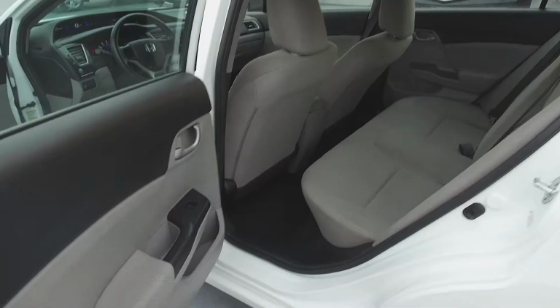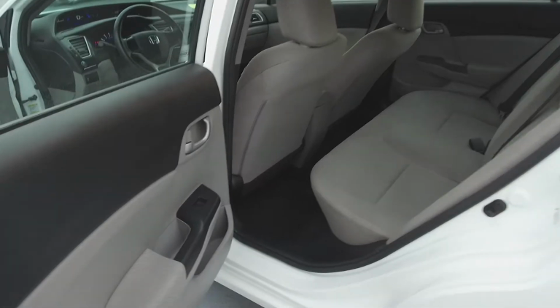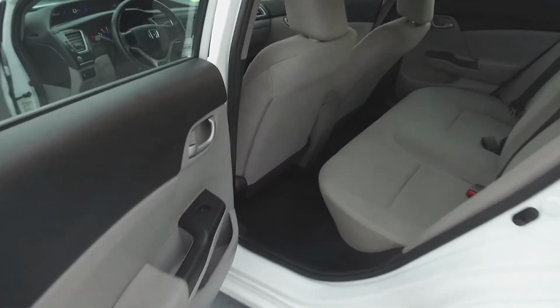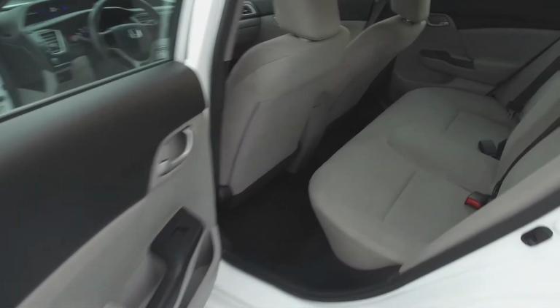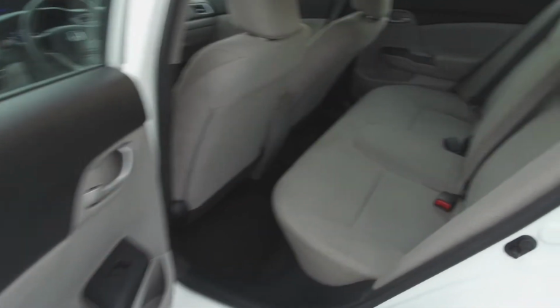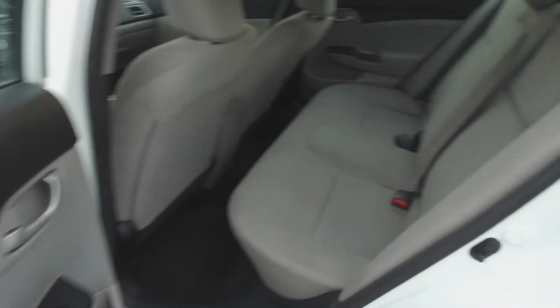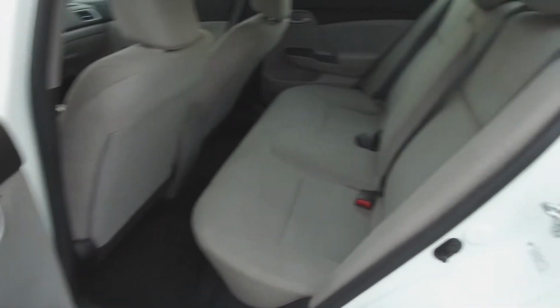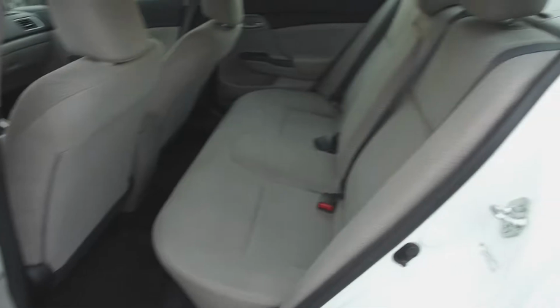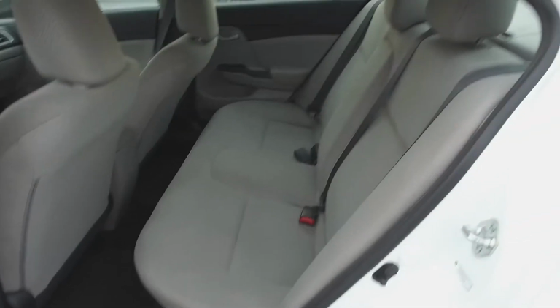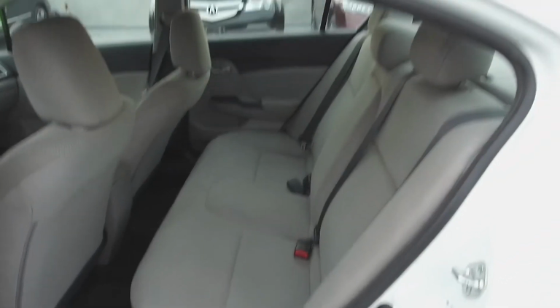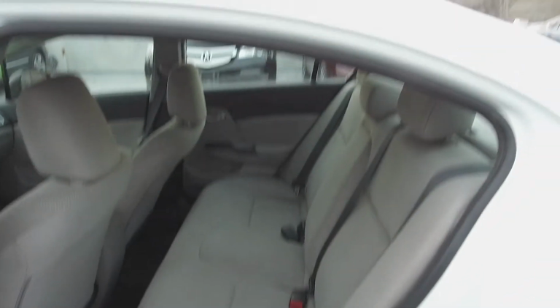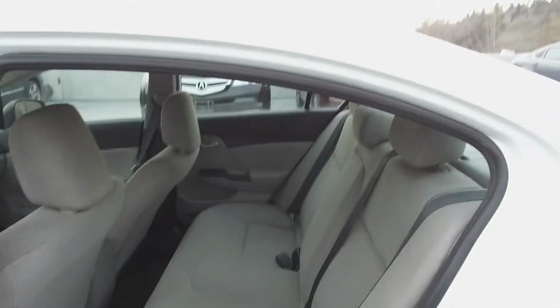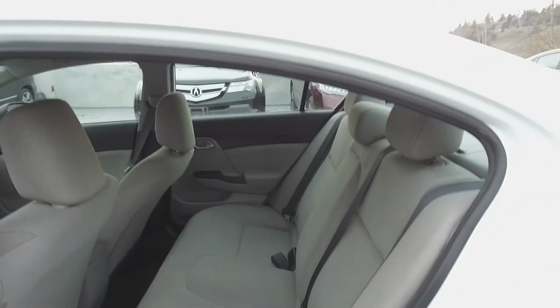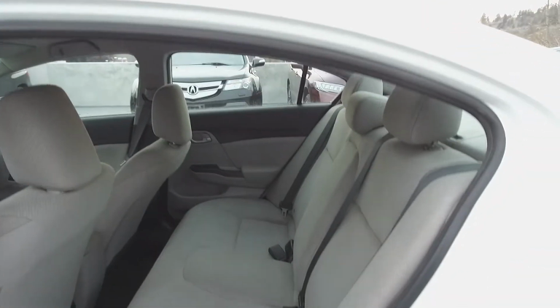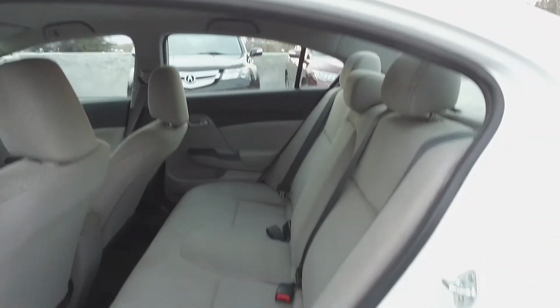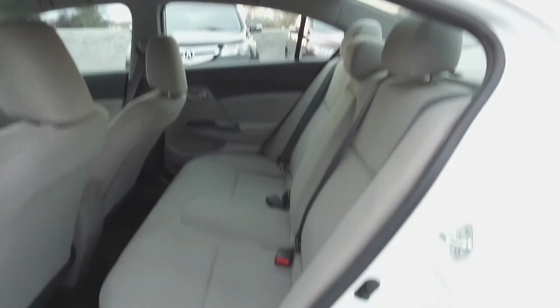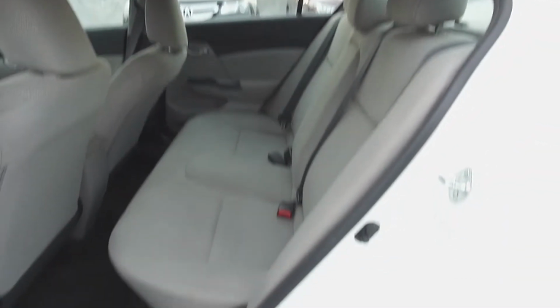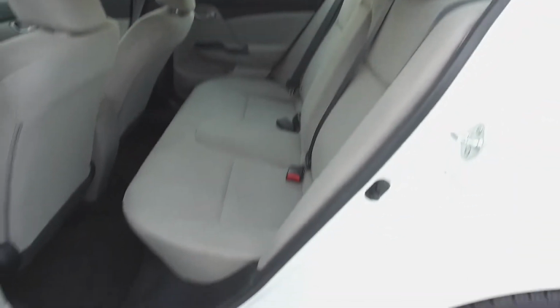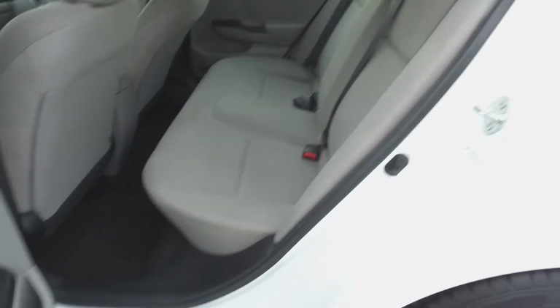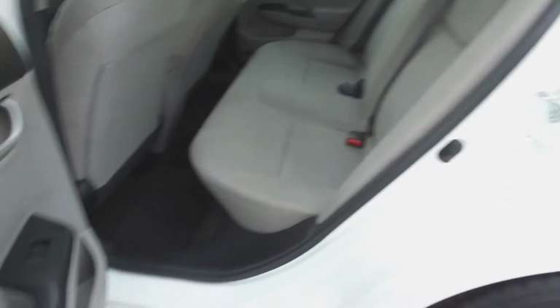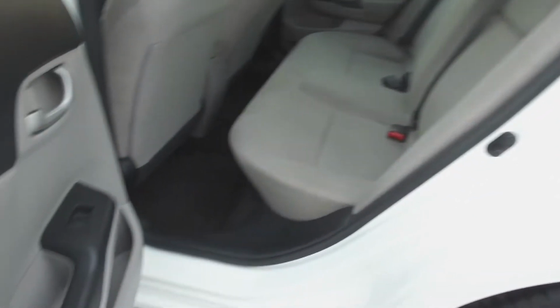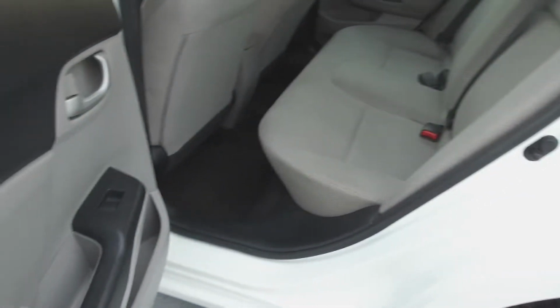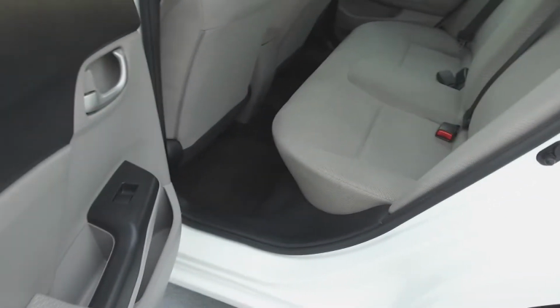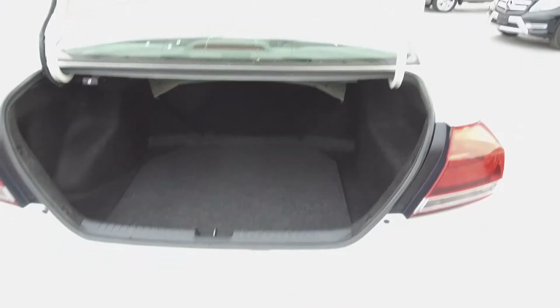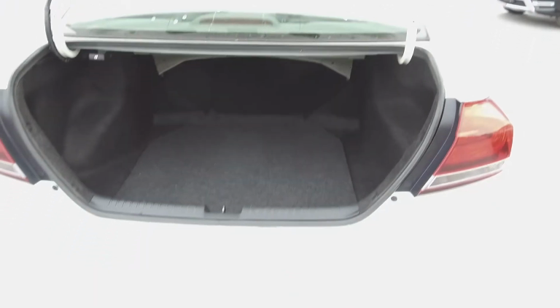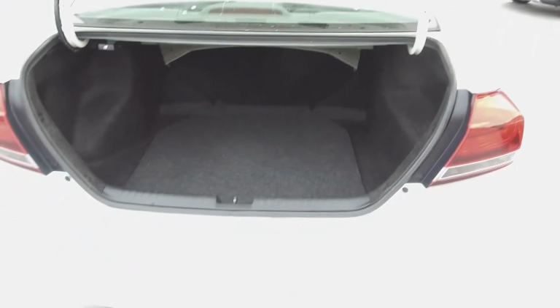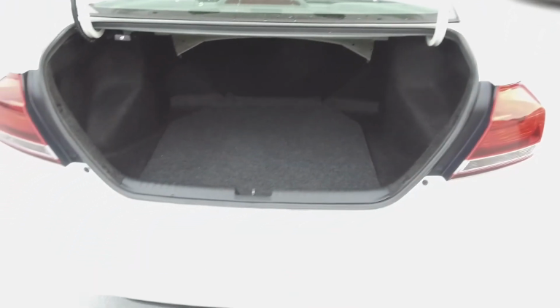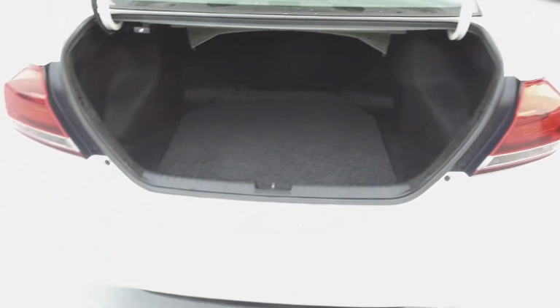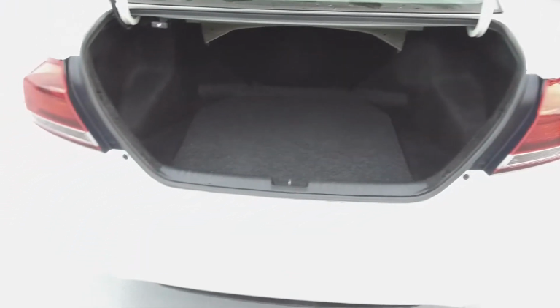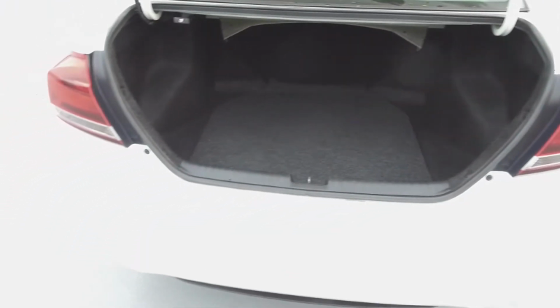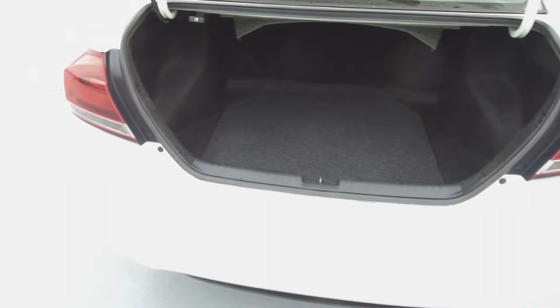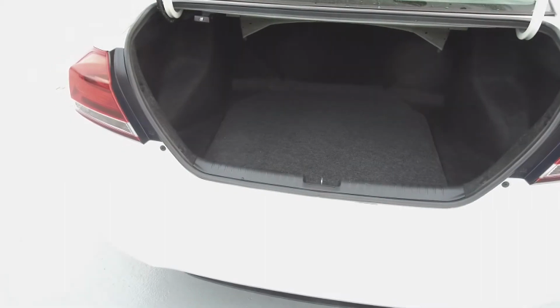Moving on back, we've got seating for three and these seats fold down for extra storage space. In the very back we've got a spacious trunk.